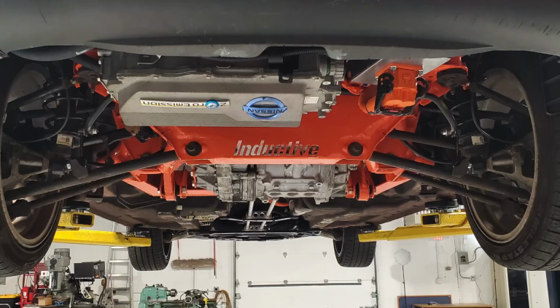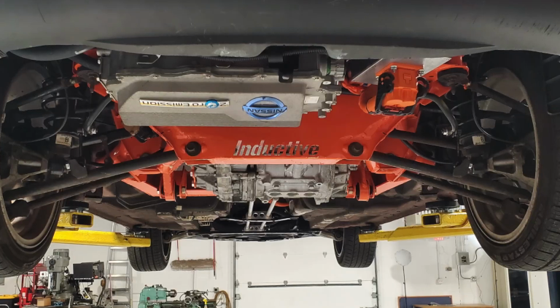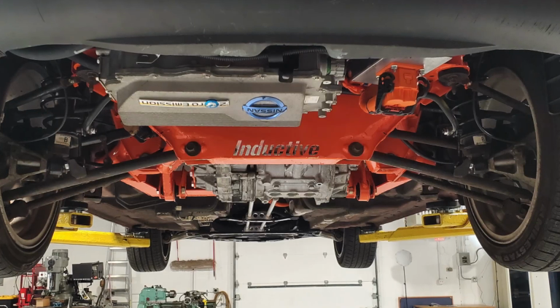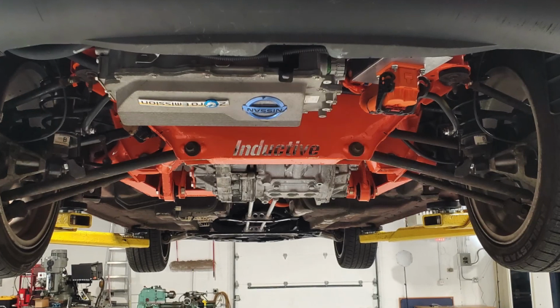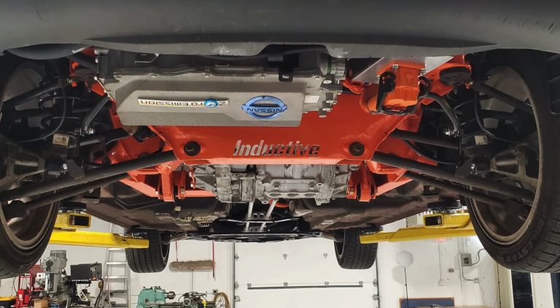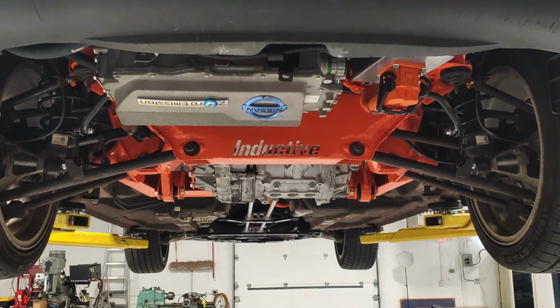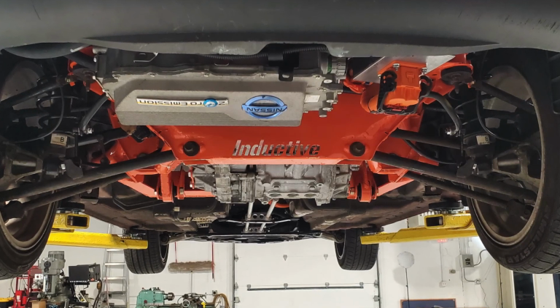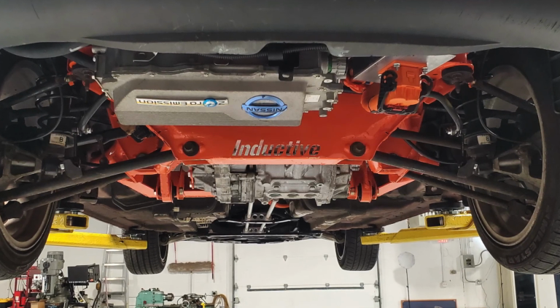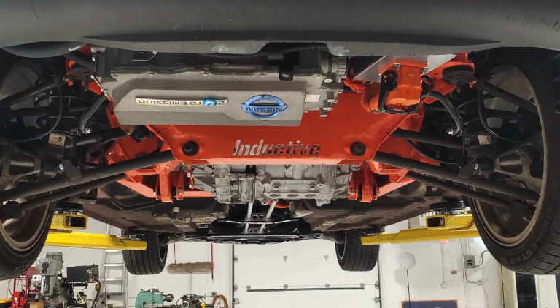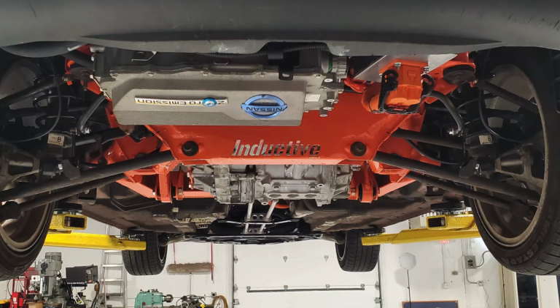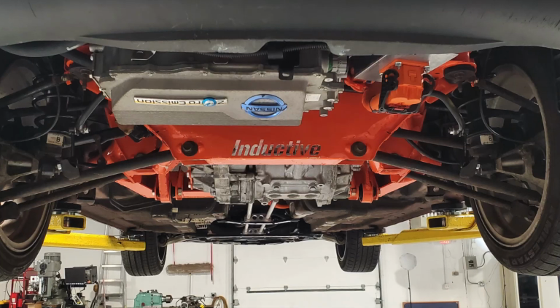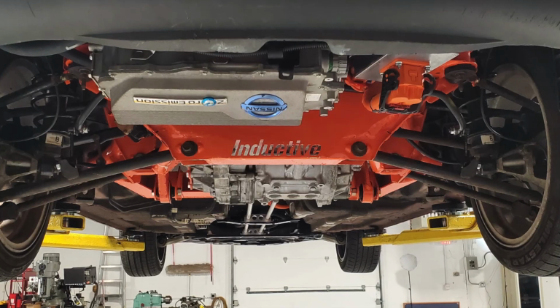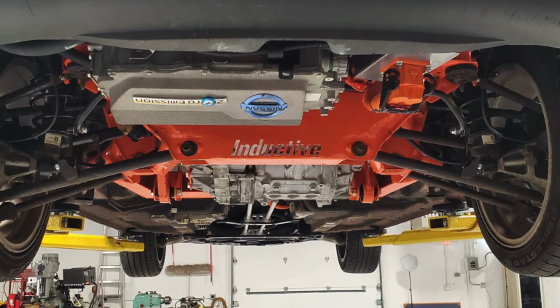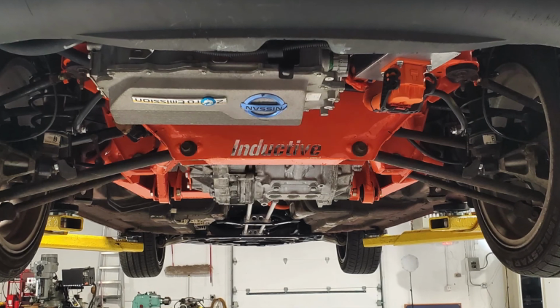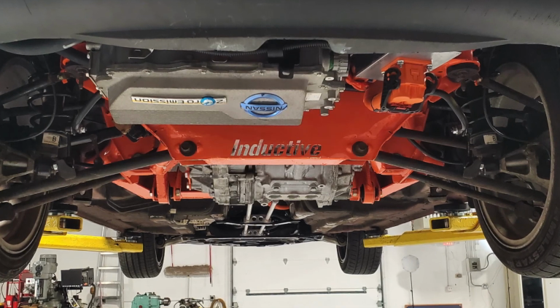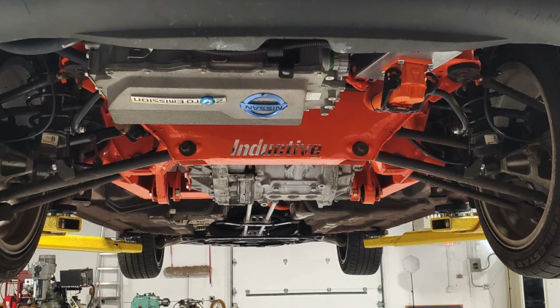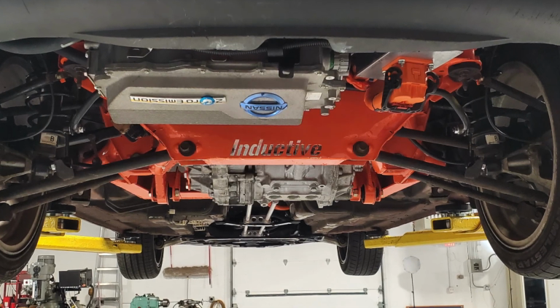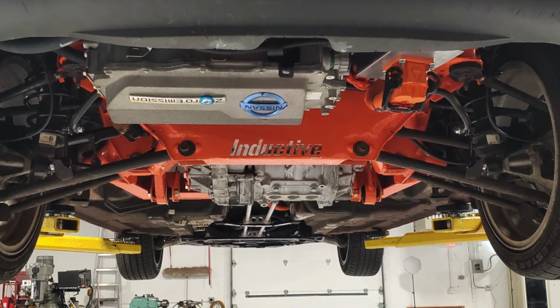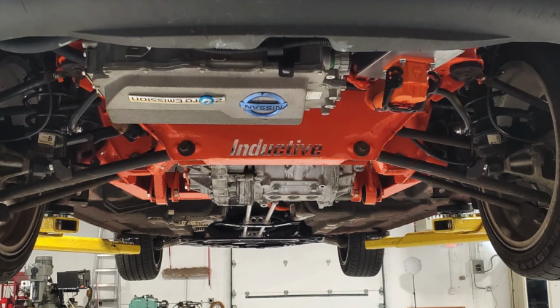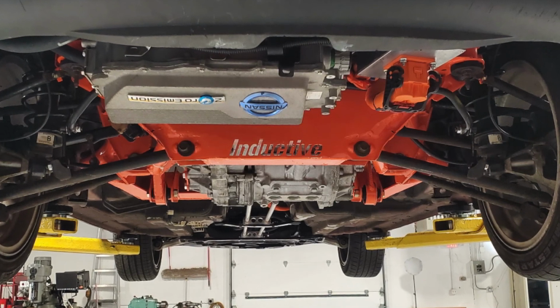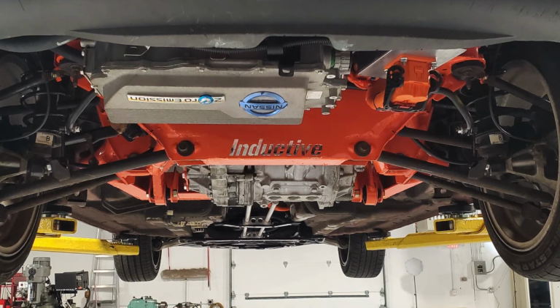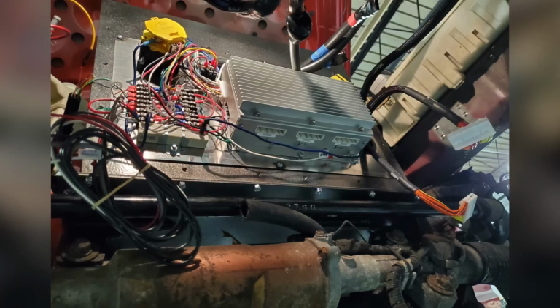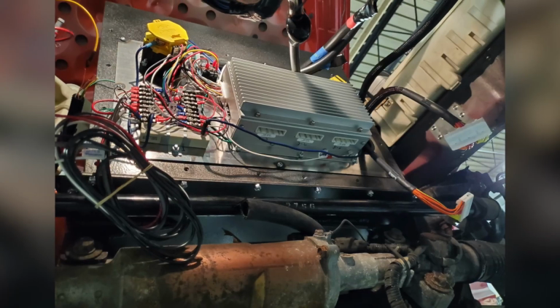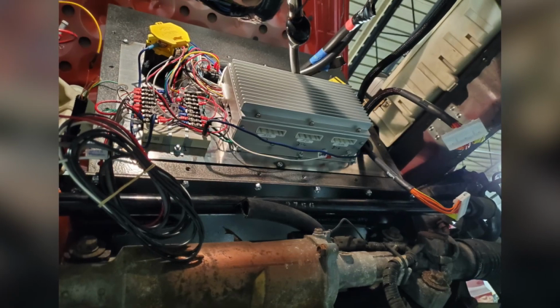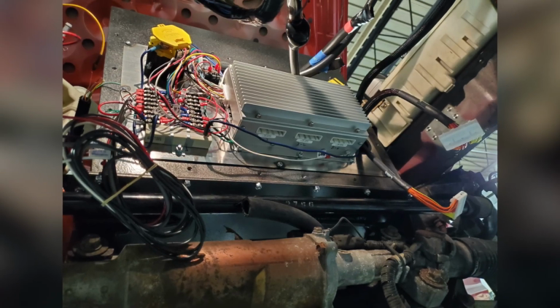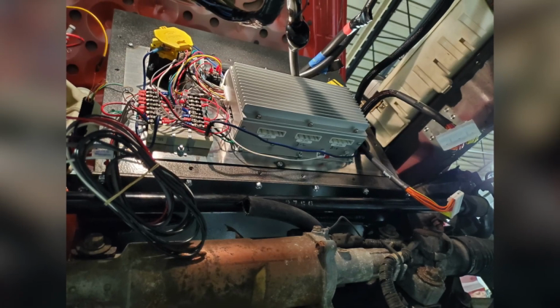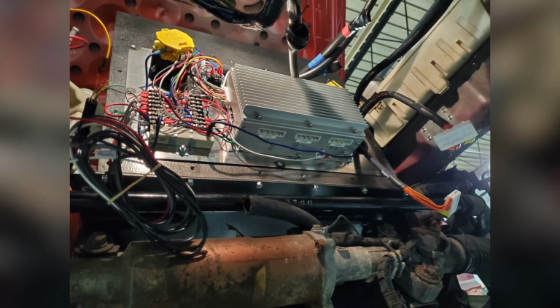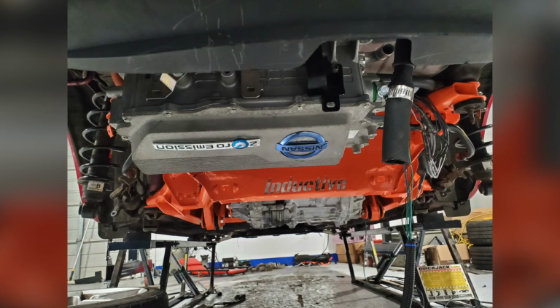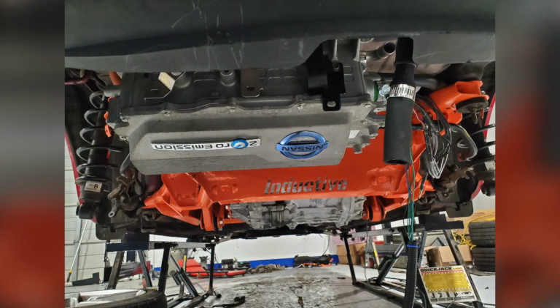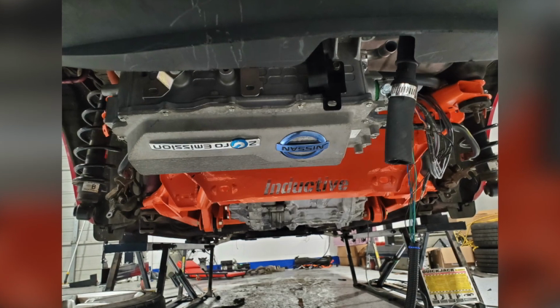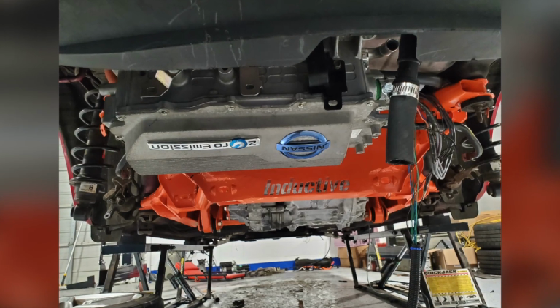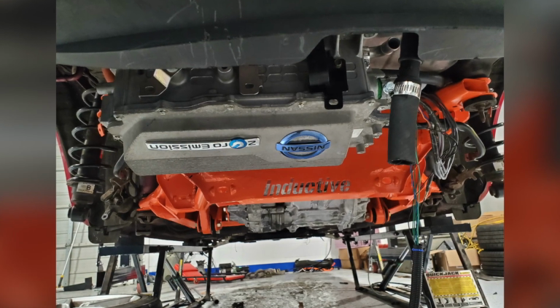This here is the water pump that keeps the coolant circulating and keeps everything cool in the back, including the charger, the inverter, and the motor.